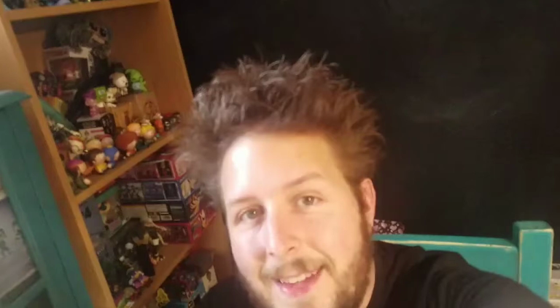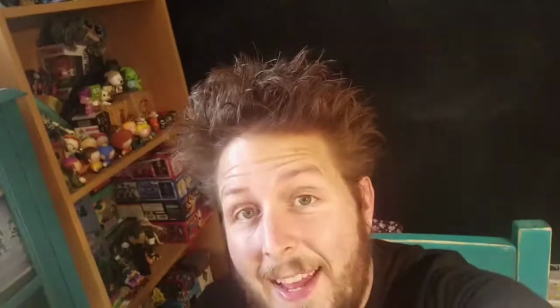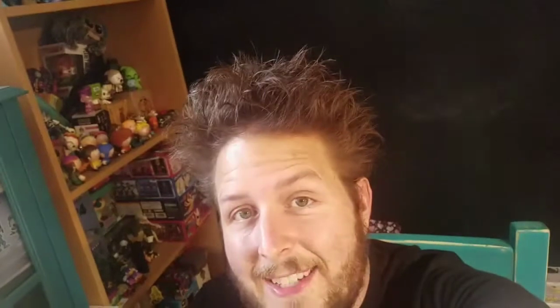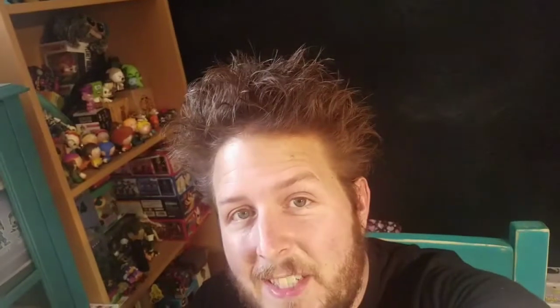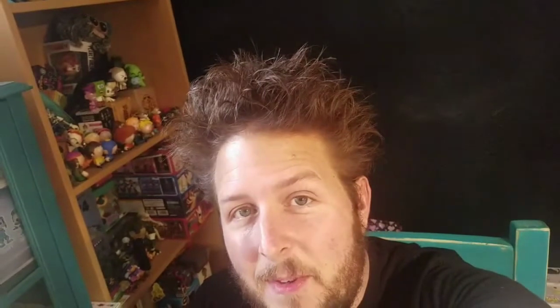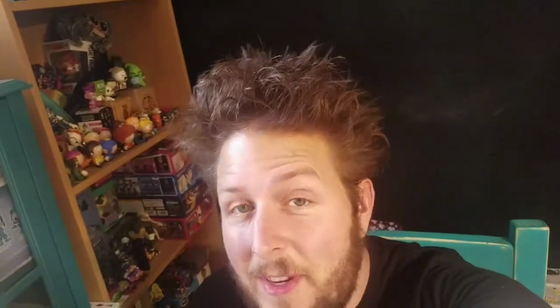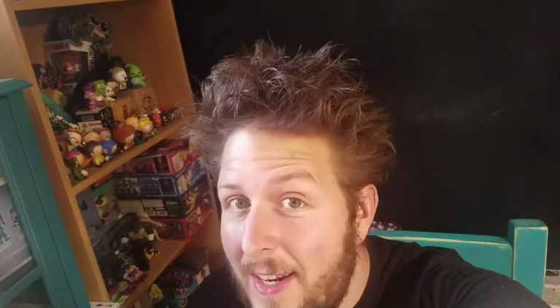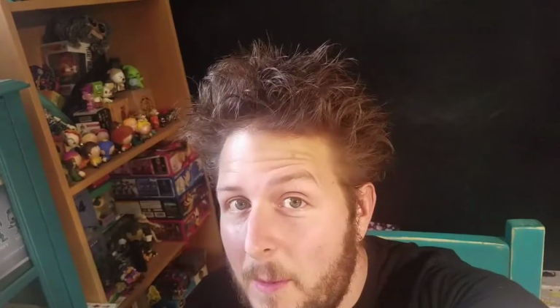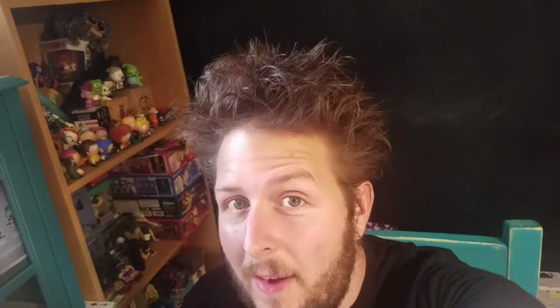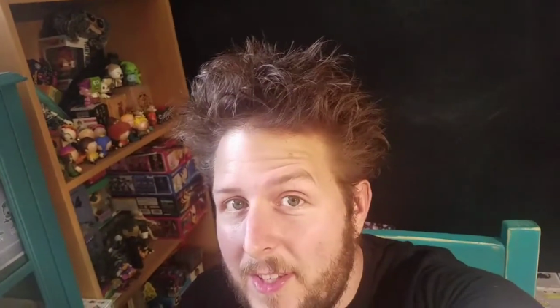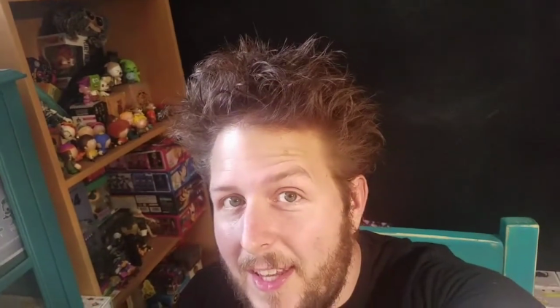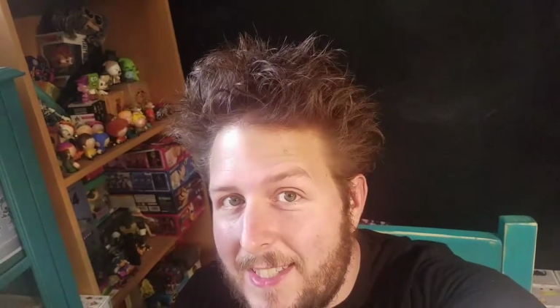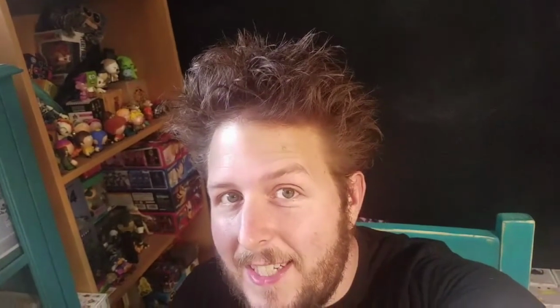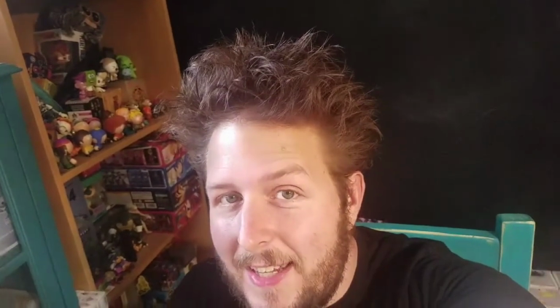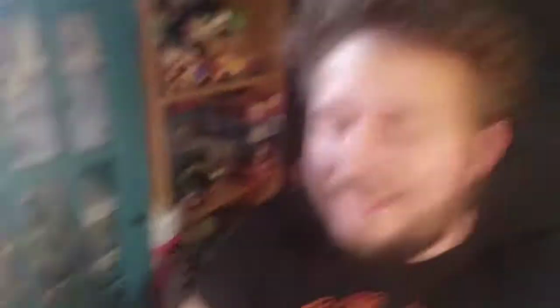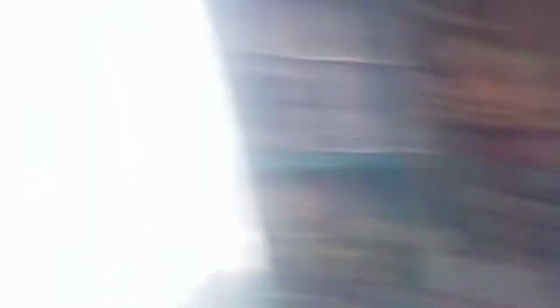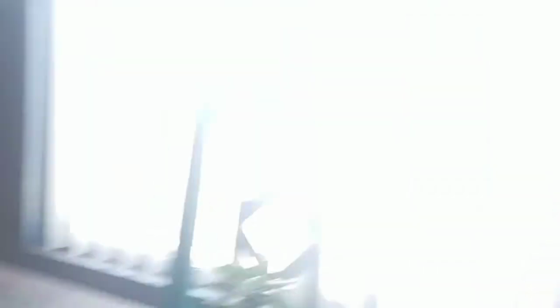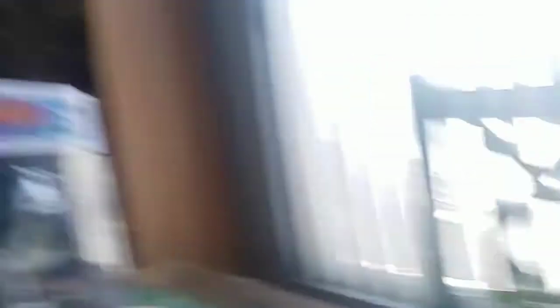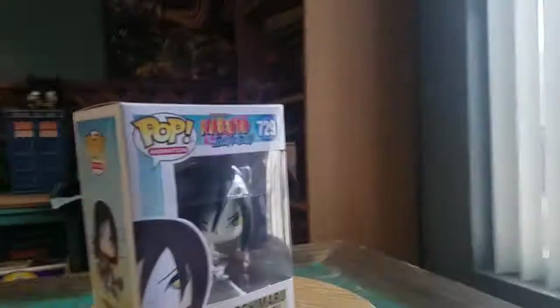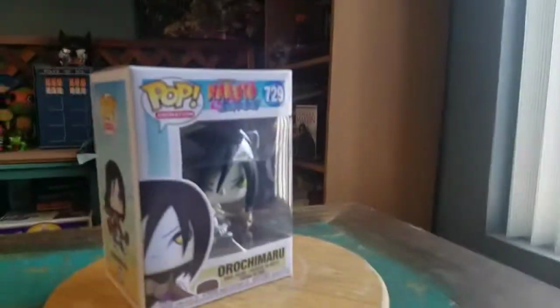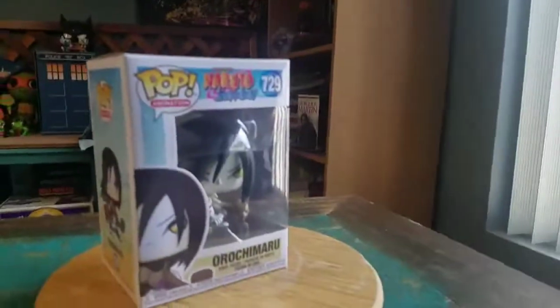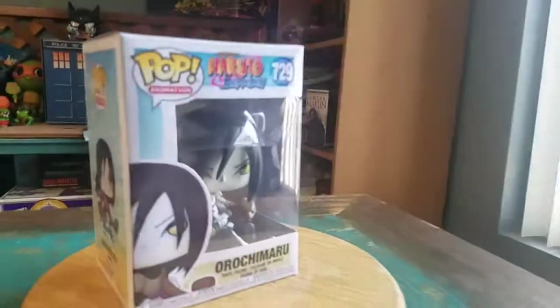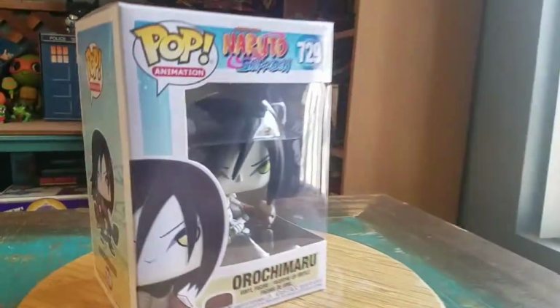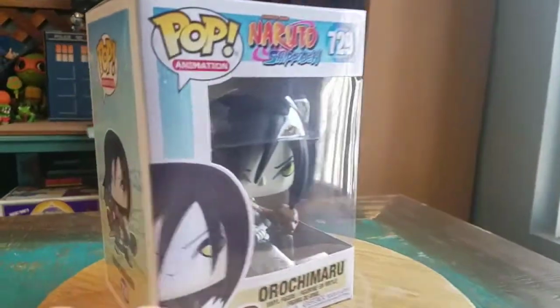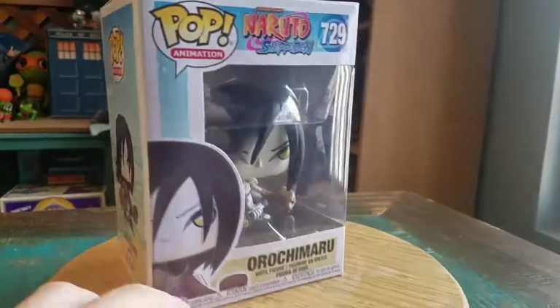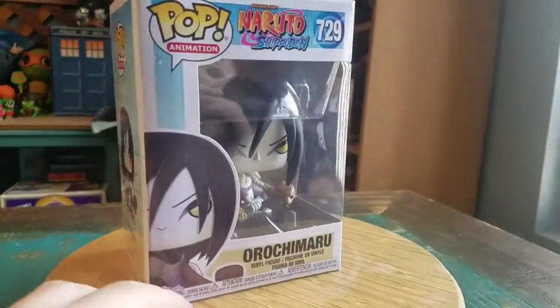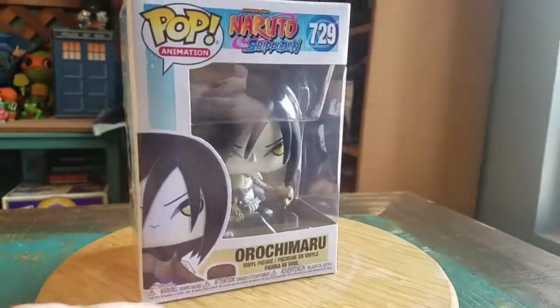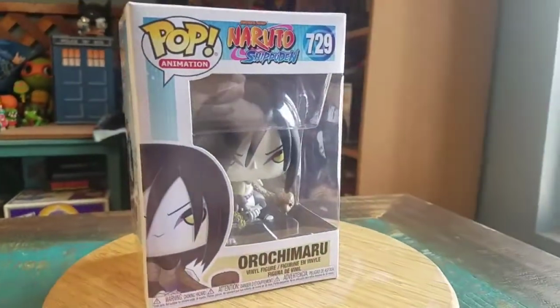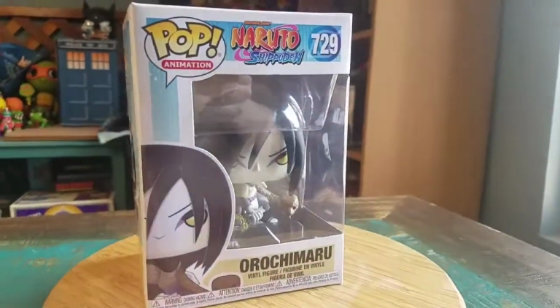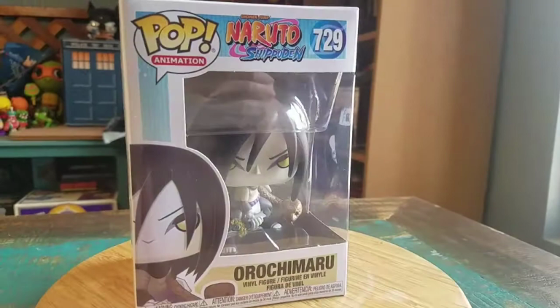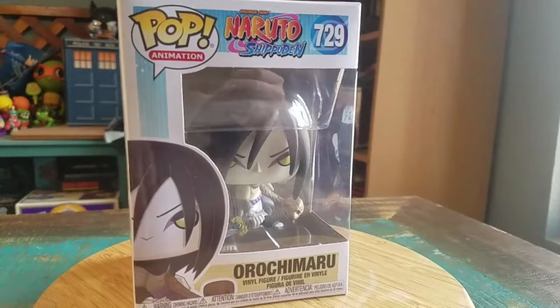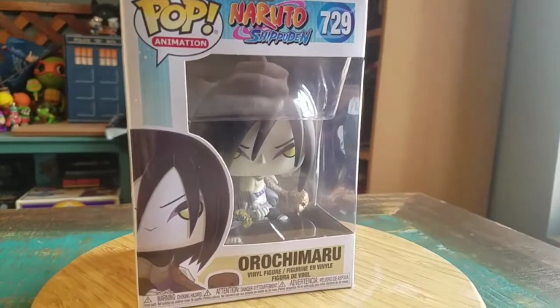Hey guys, Cheese Puff here. I've got another pop for the collection today. This time another one from the Naruto series — it's Orochimaru.